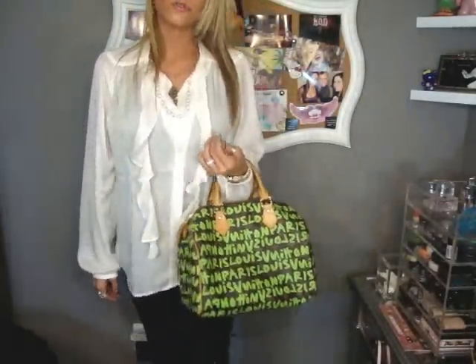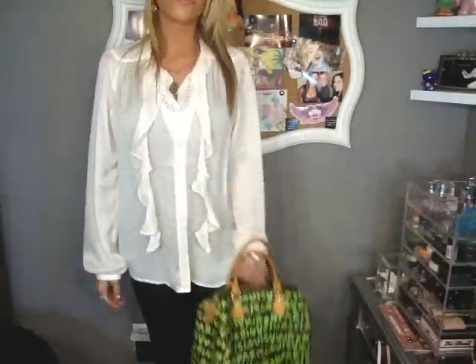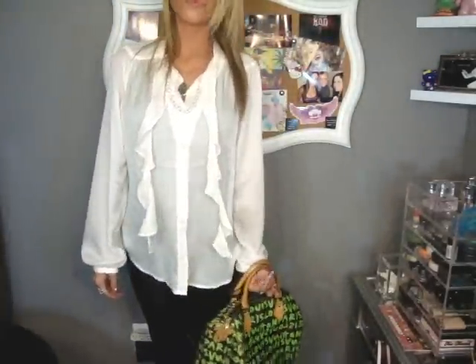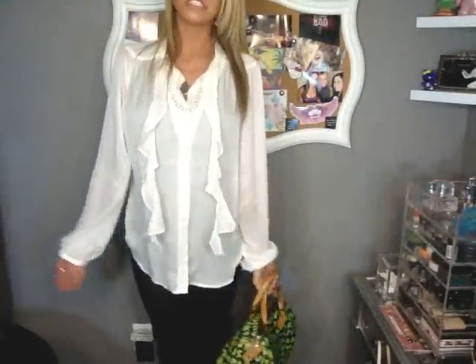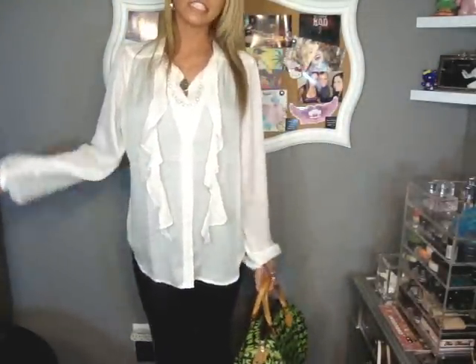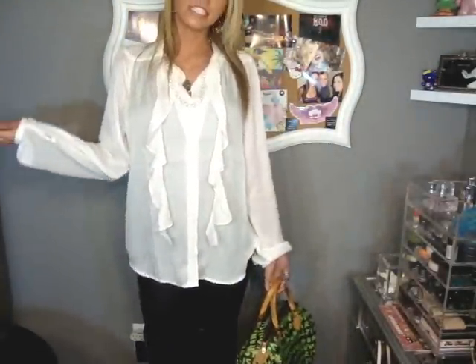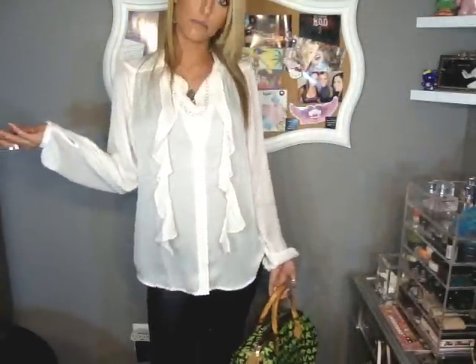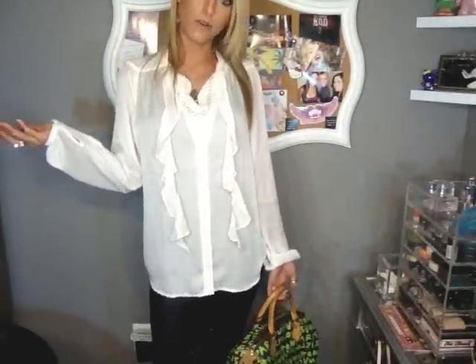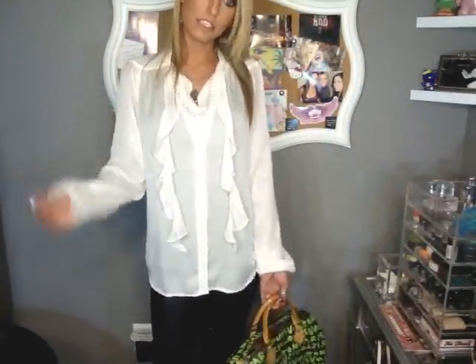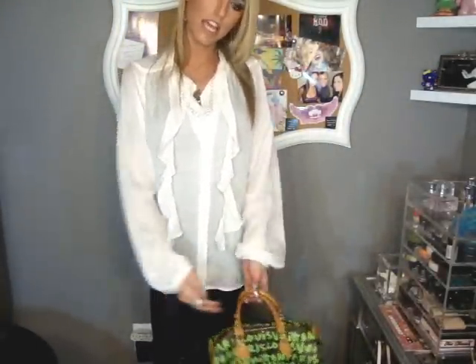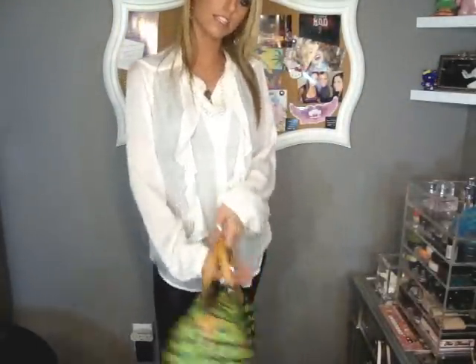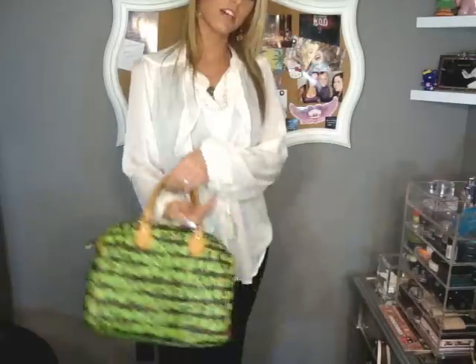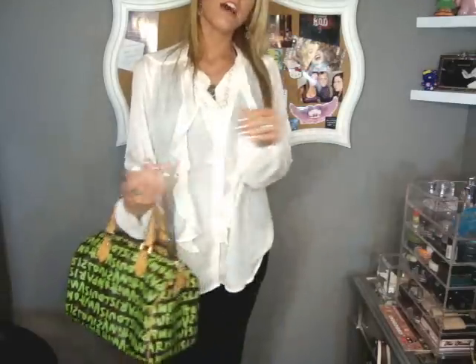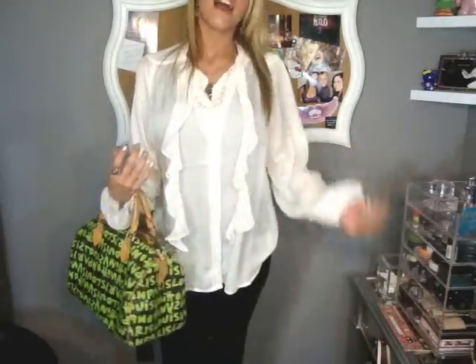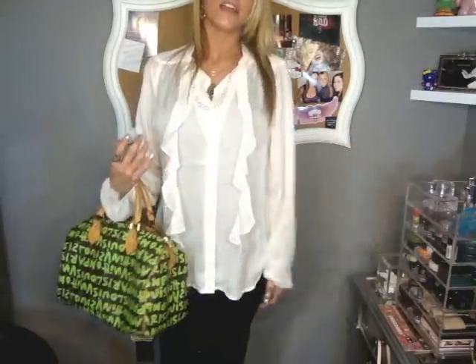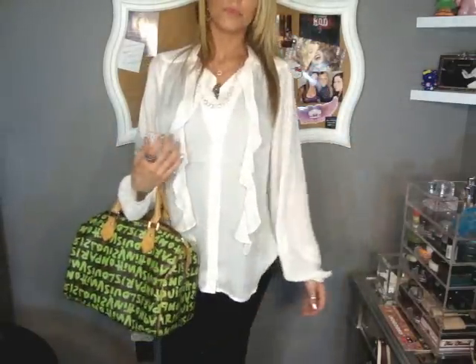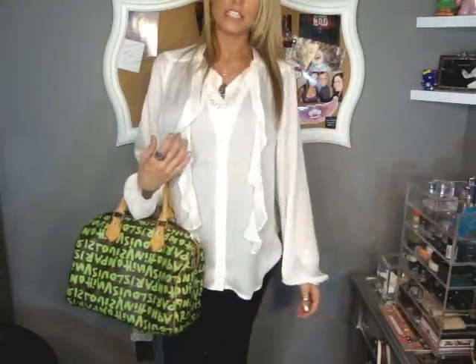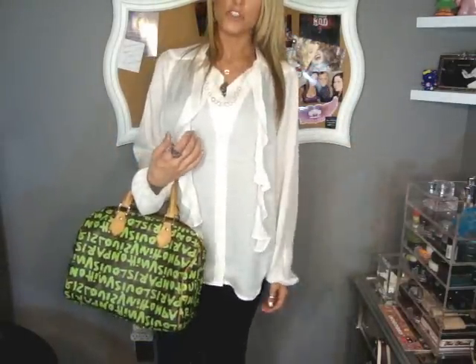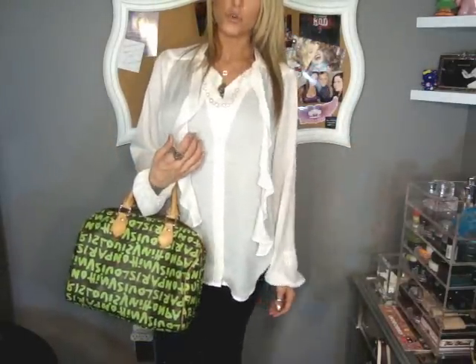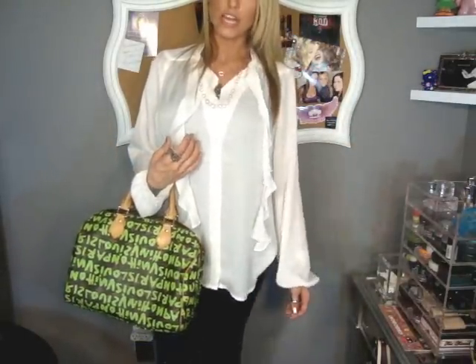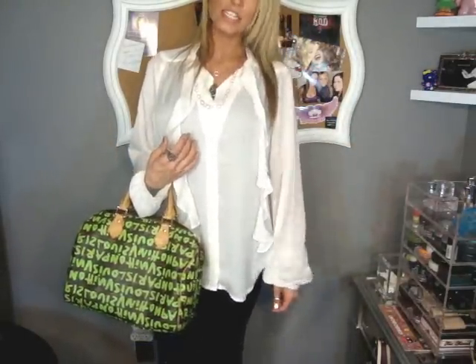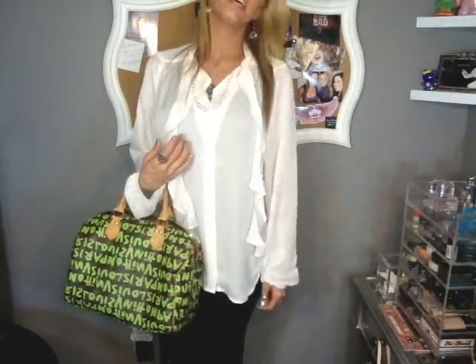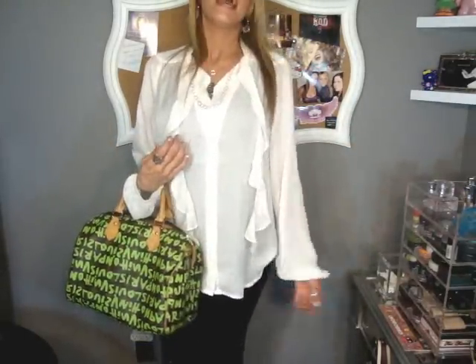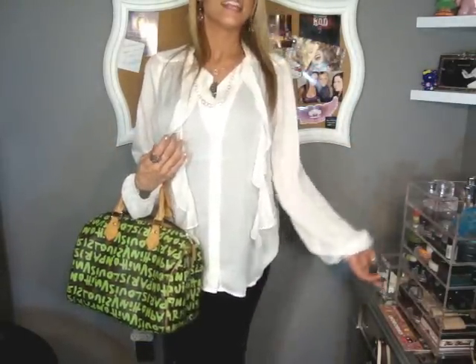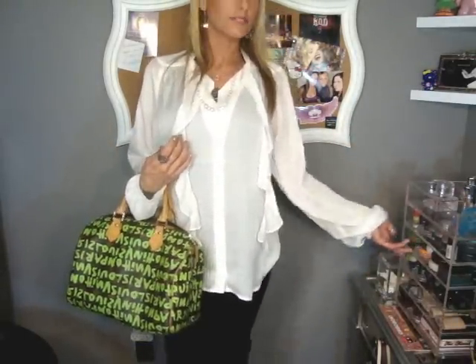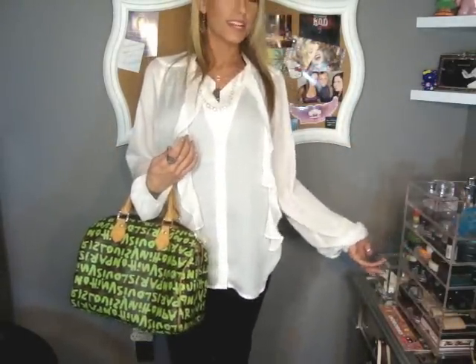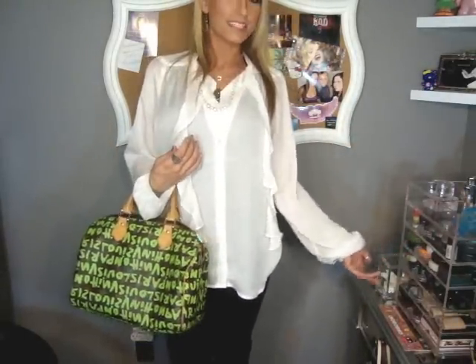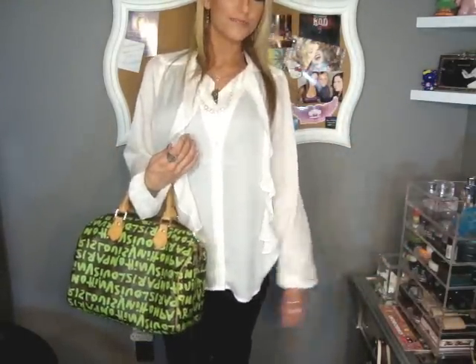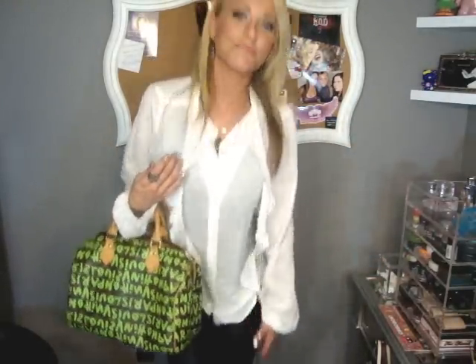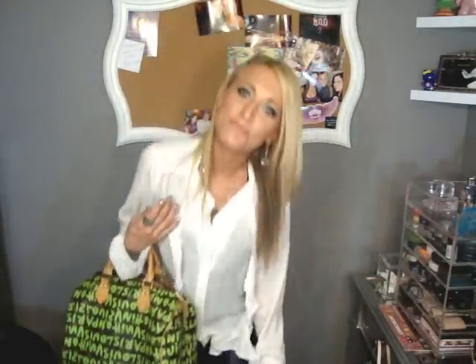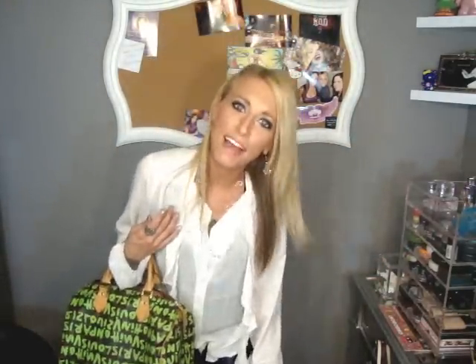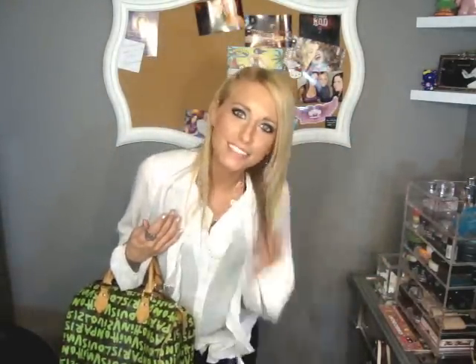So I'm just going to pair it with my Louis purse. This is how I'm going to go out tonight. I hope you guys enjoyed, and I will see you guys soon. Bye!